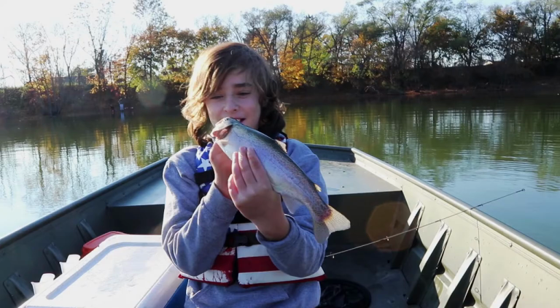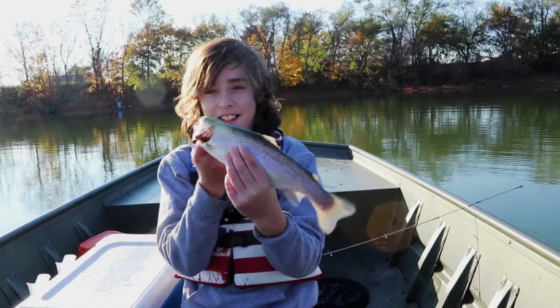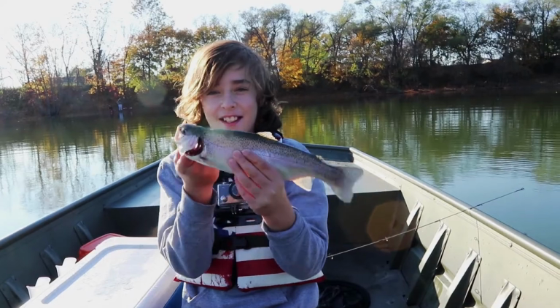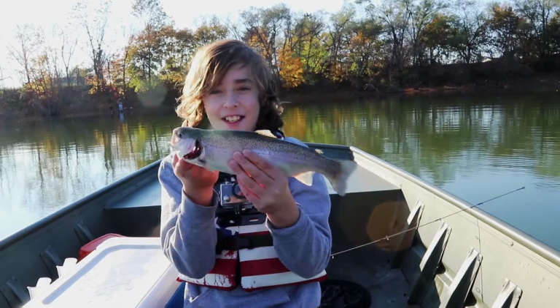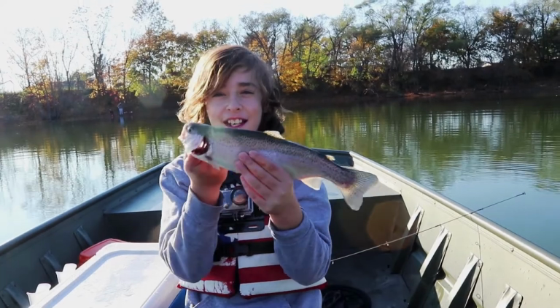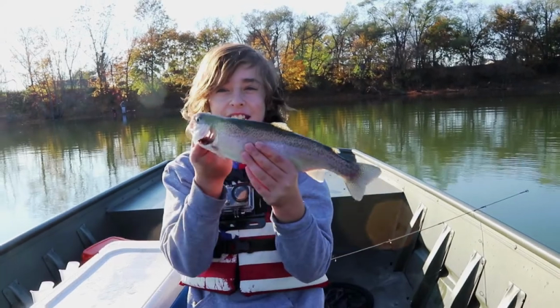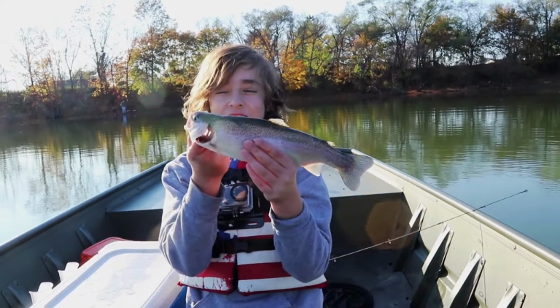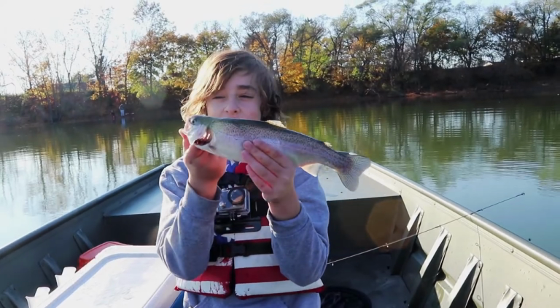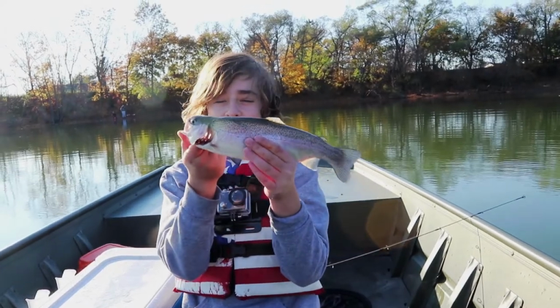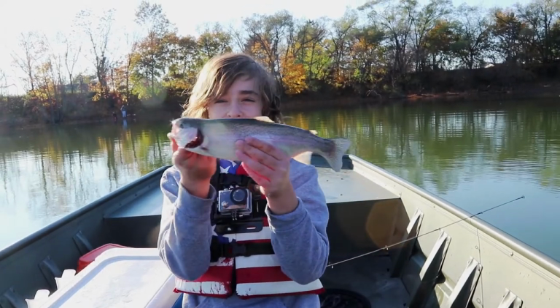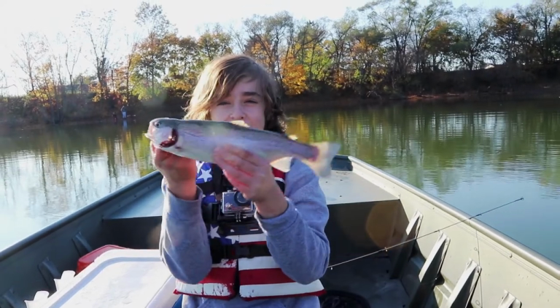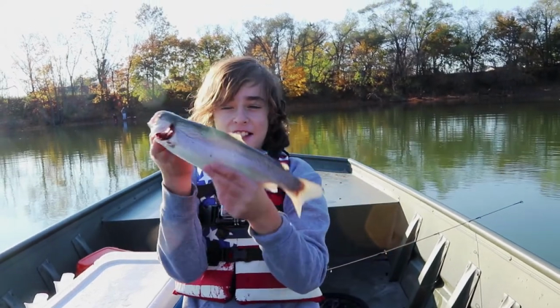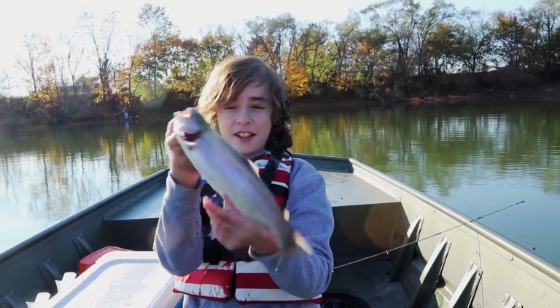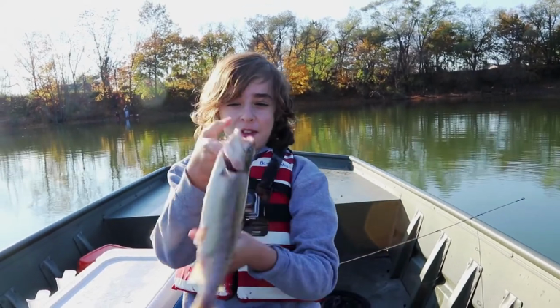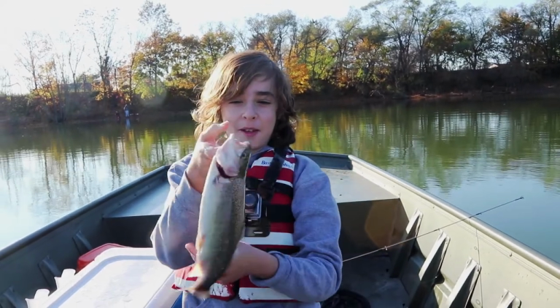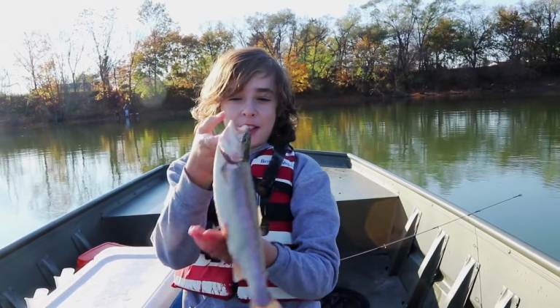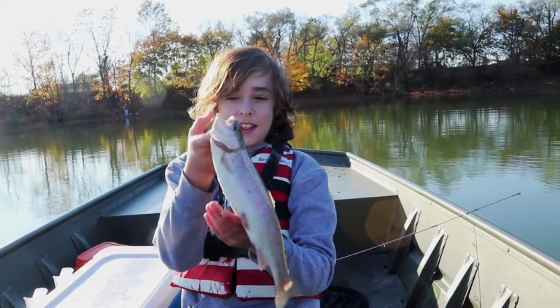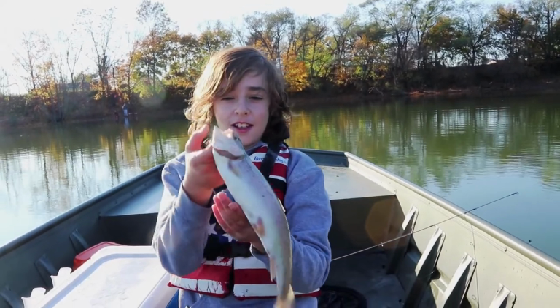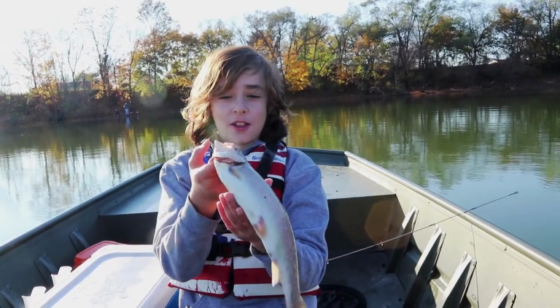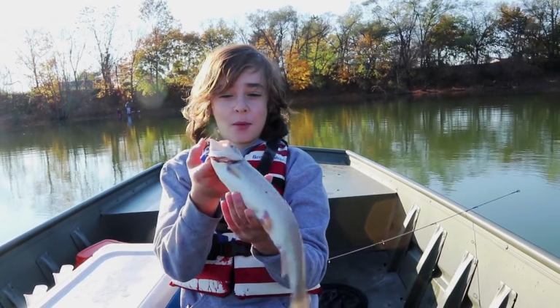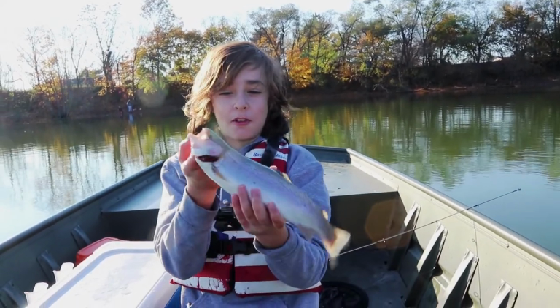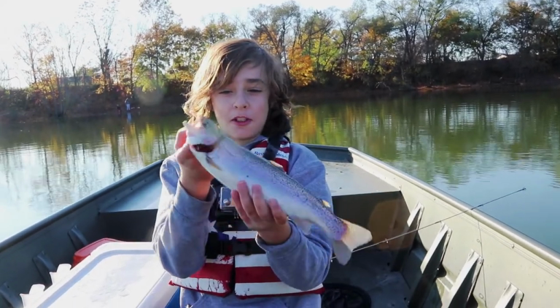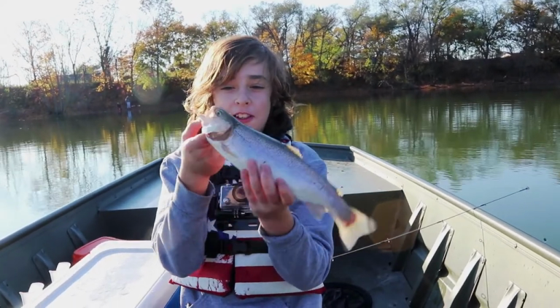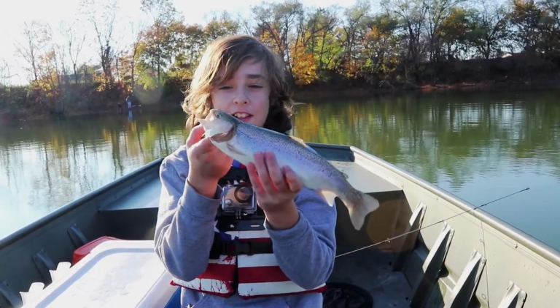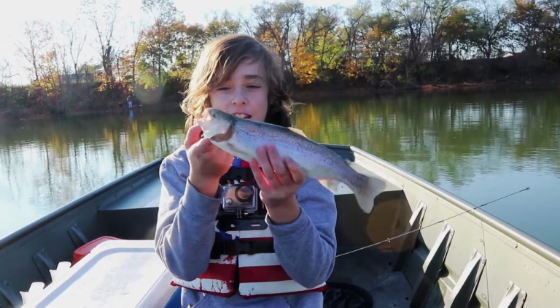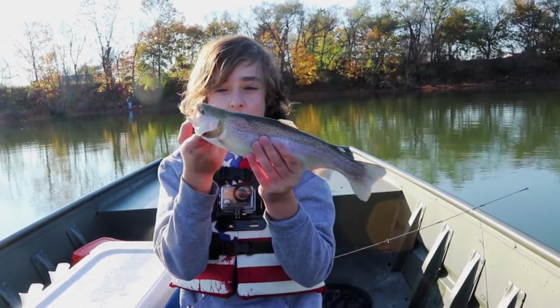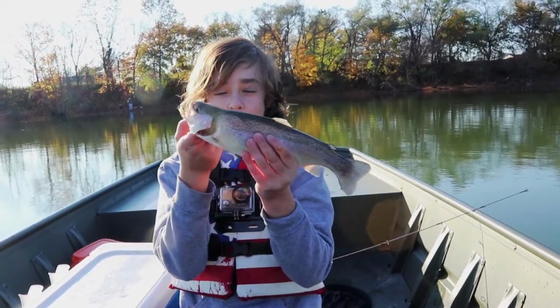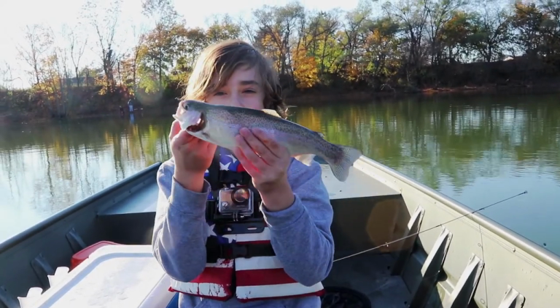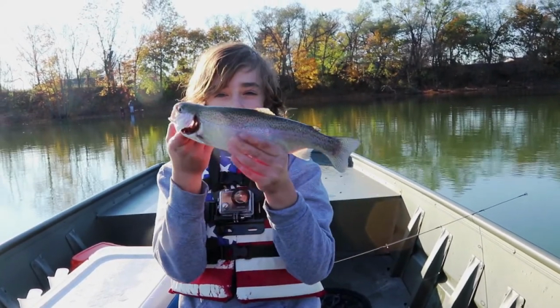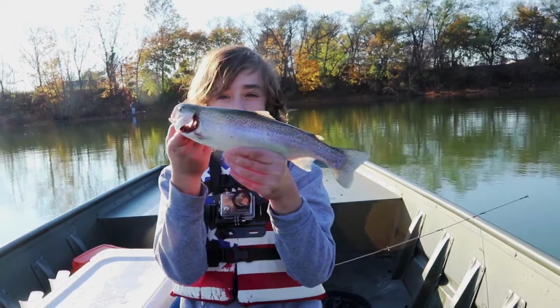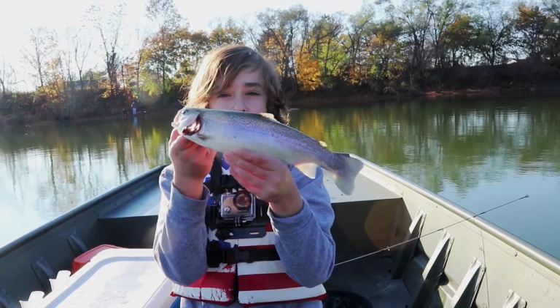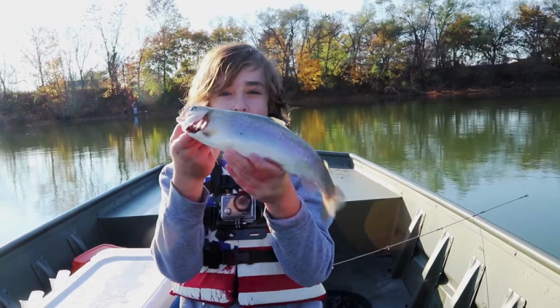Hi guys, it's Shawn and Isaac here from John Boat Fishing. Today we're catching rainbow trout.